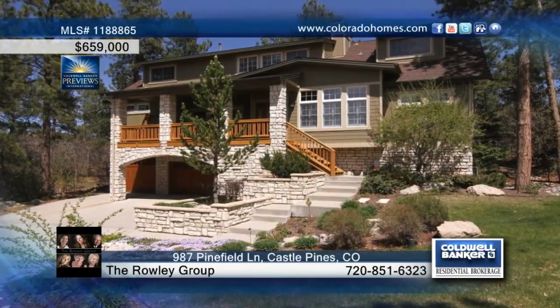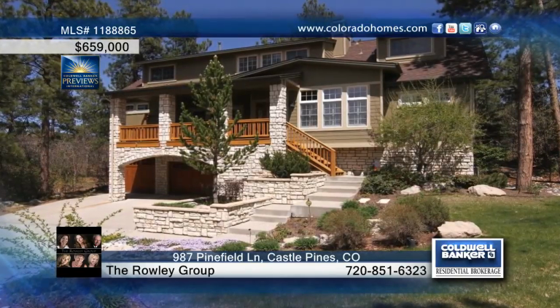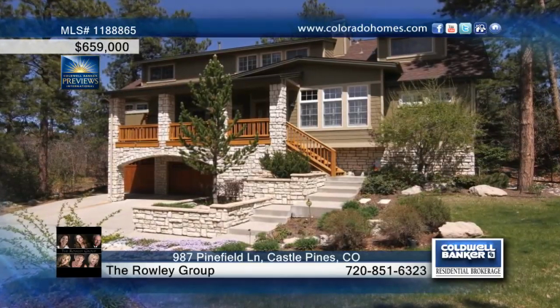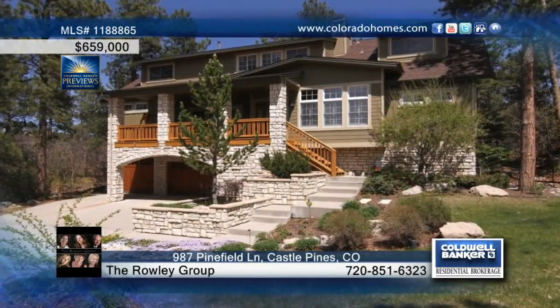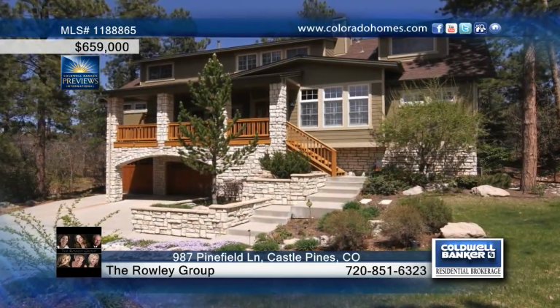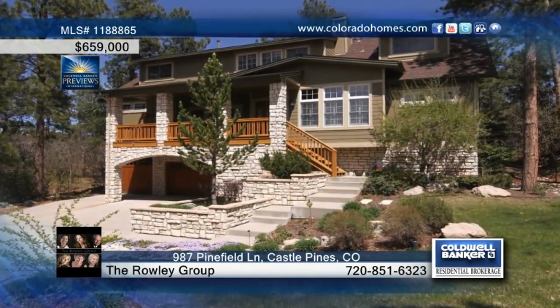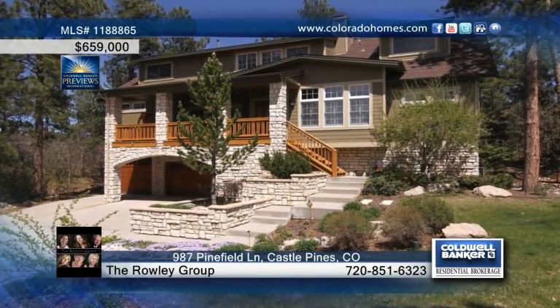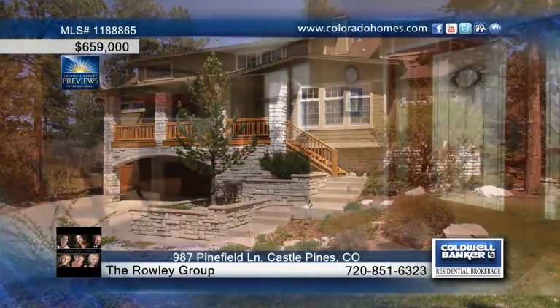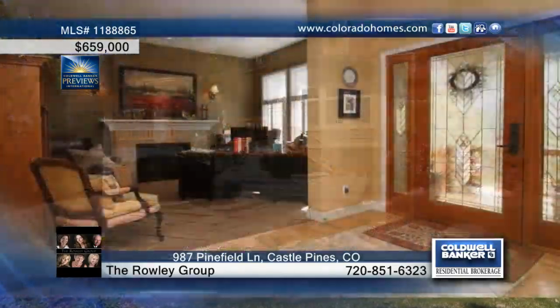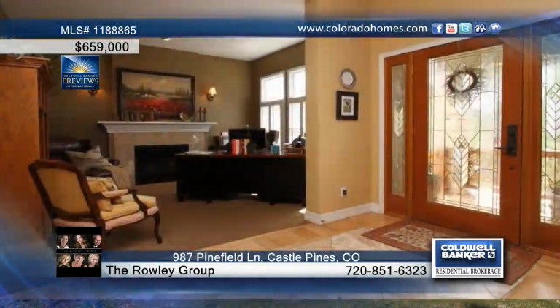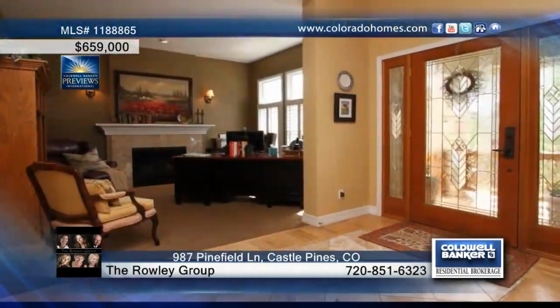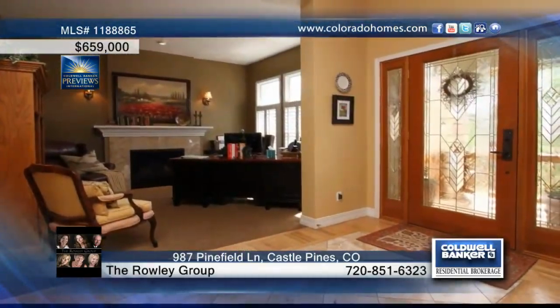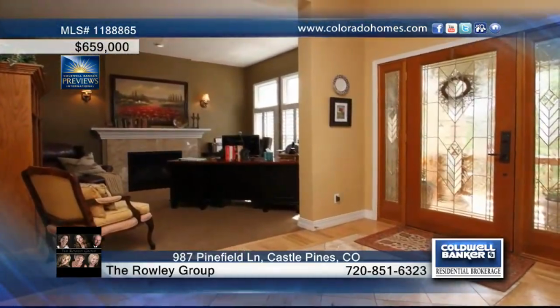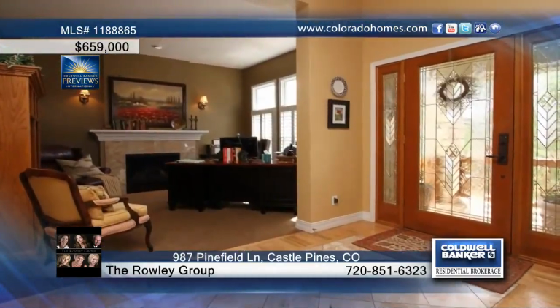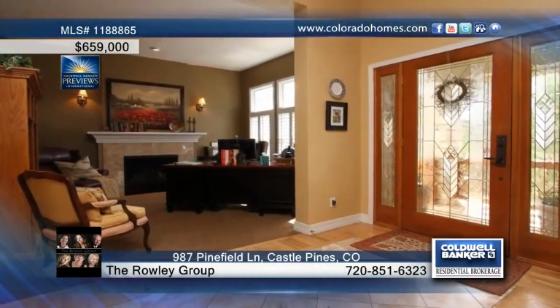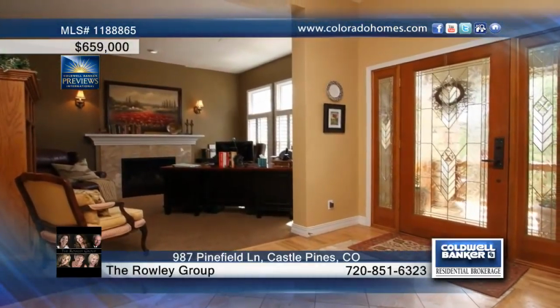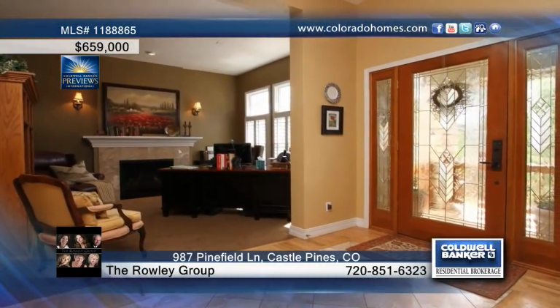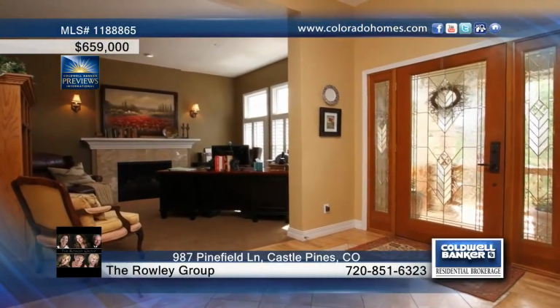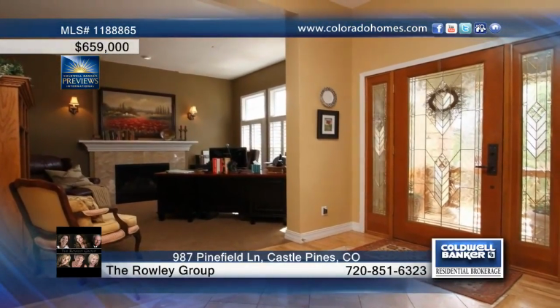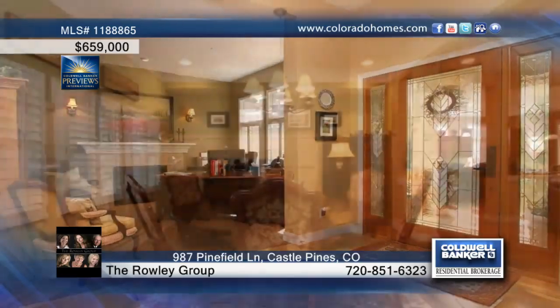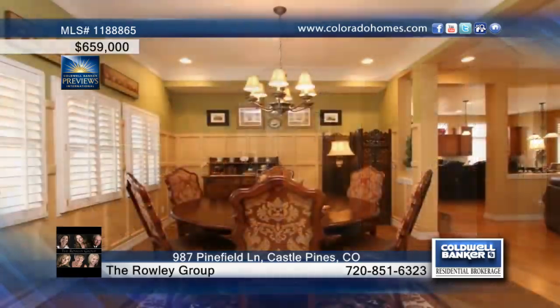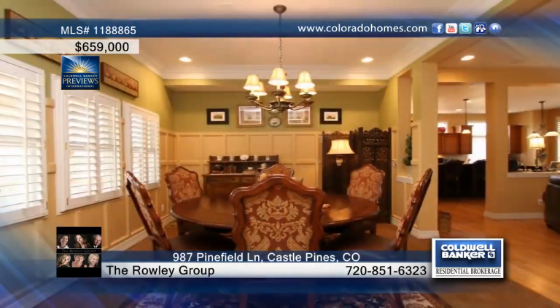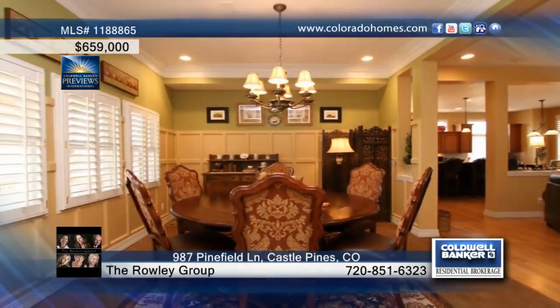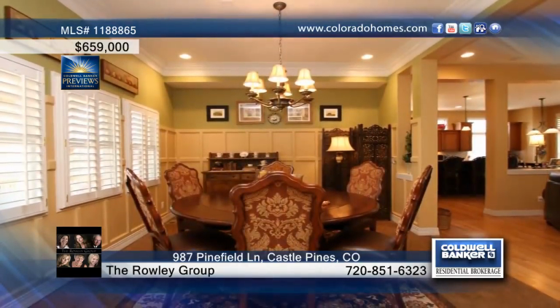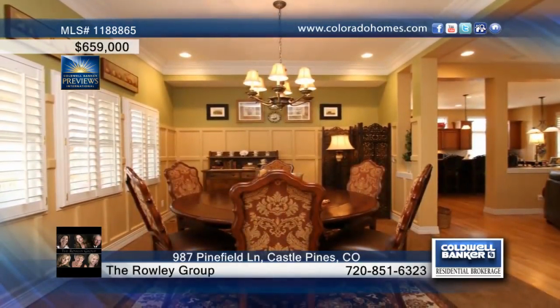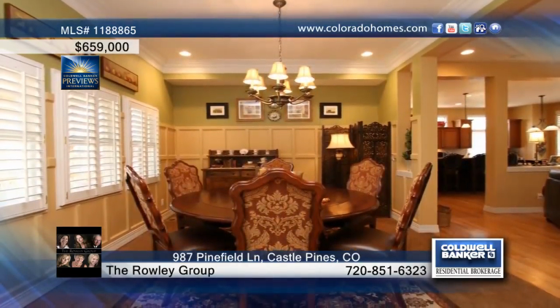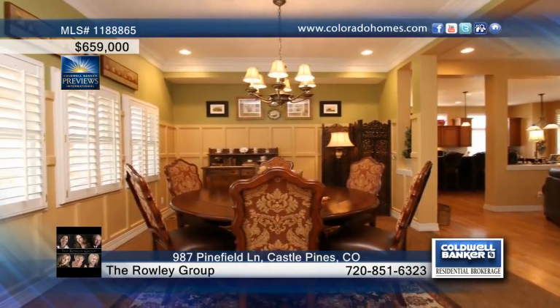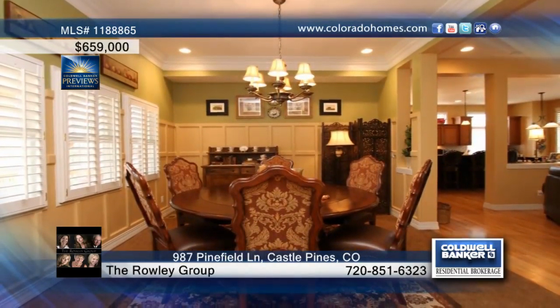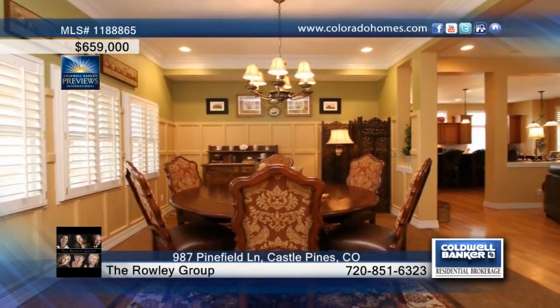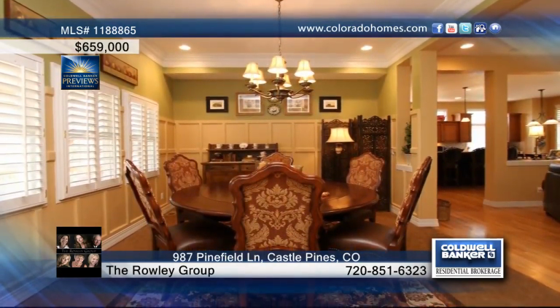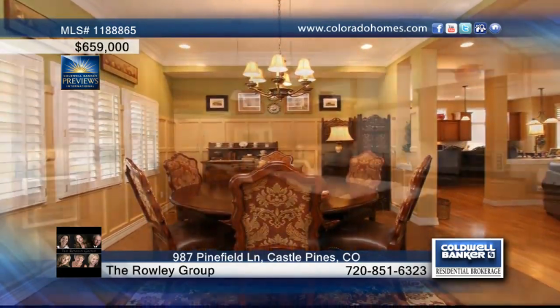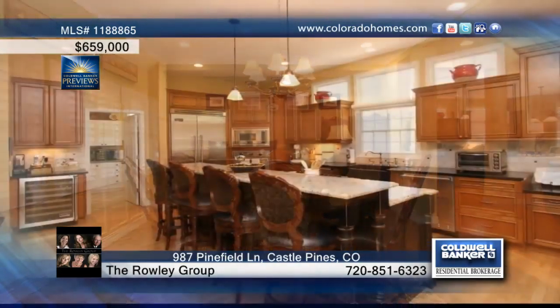Fall in love with this beautiful home nestled in the trees in the prestigious Forest Park. Through the front door you'll find a comfortable living space,